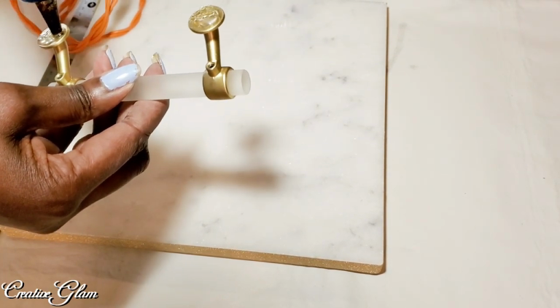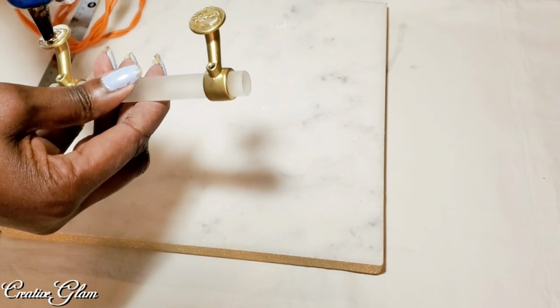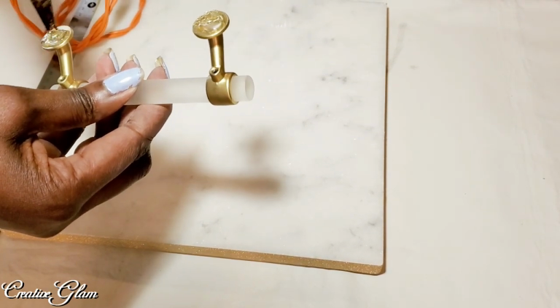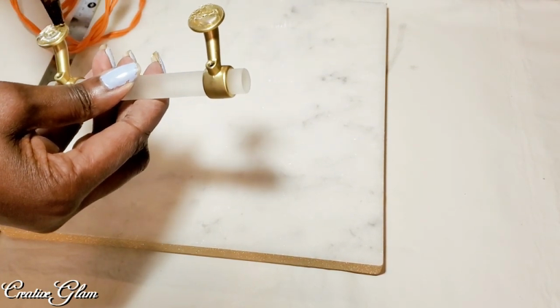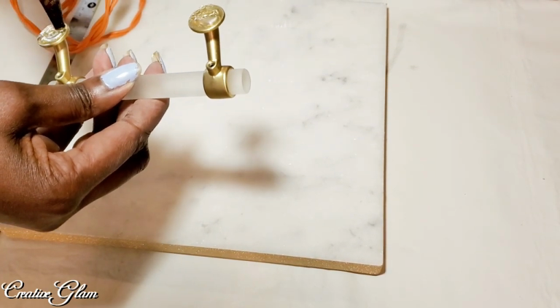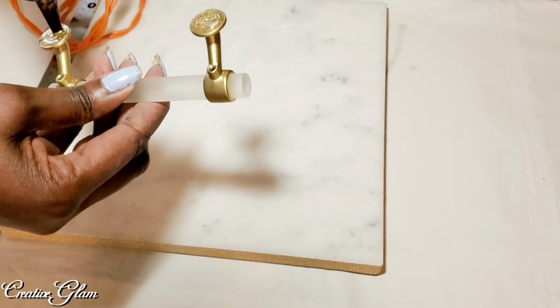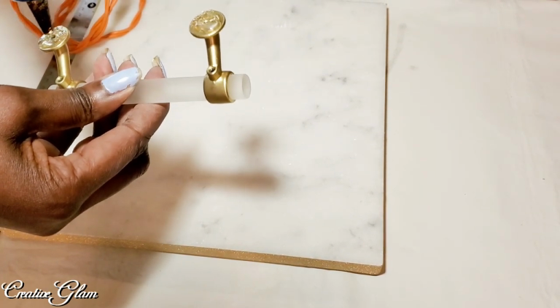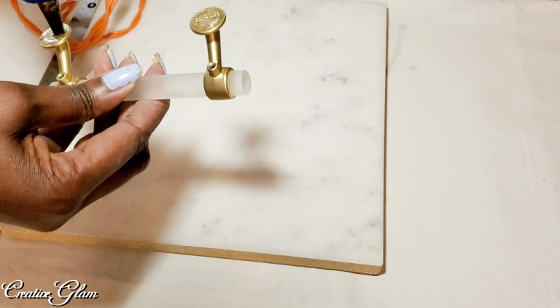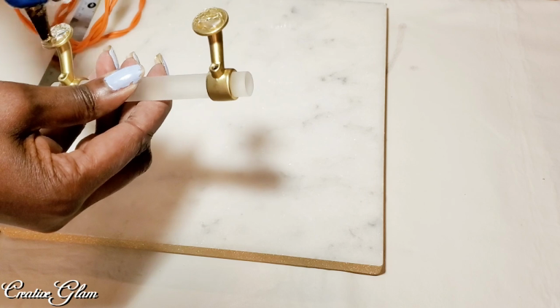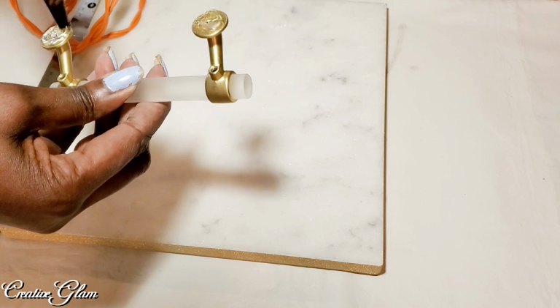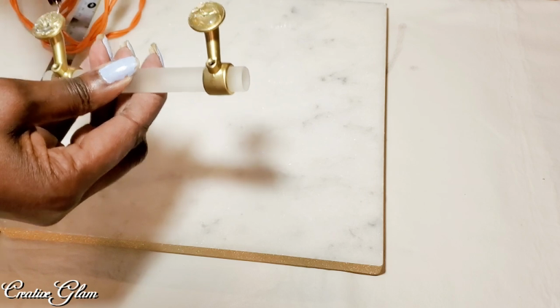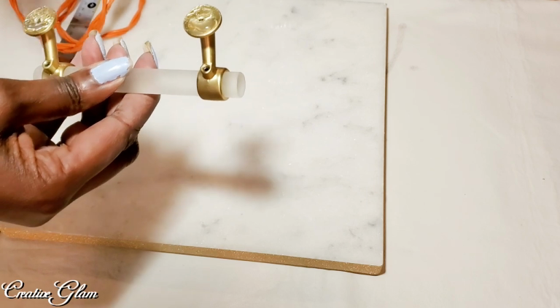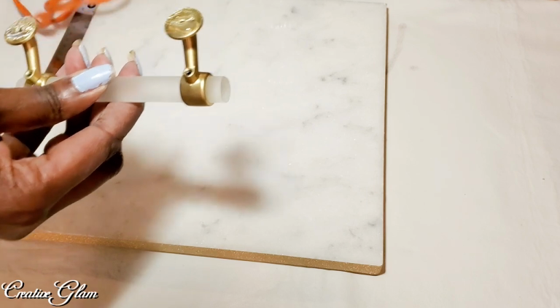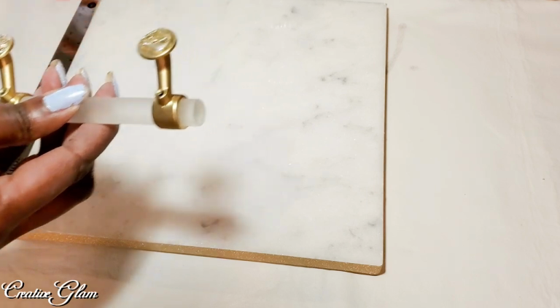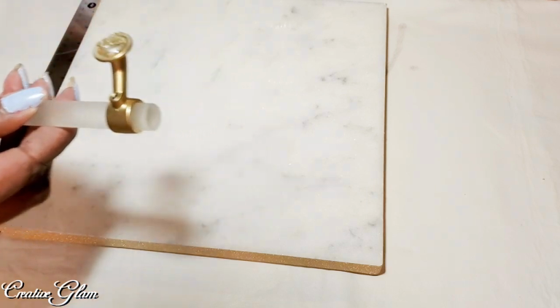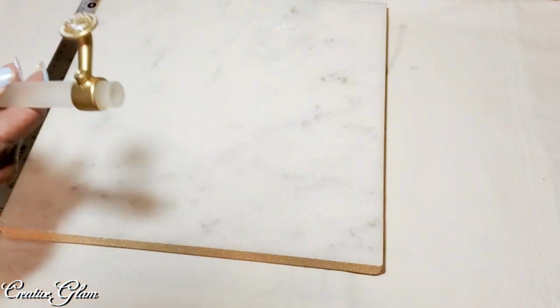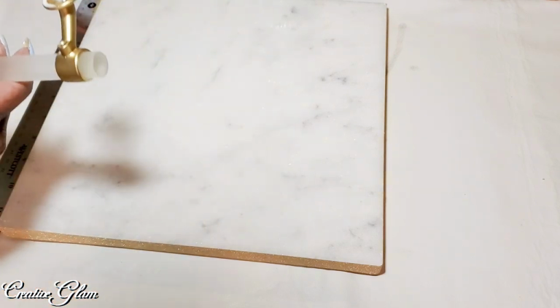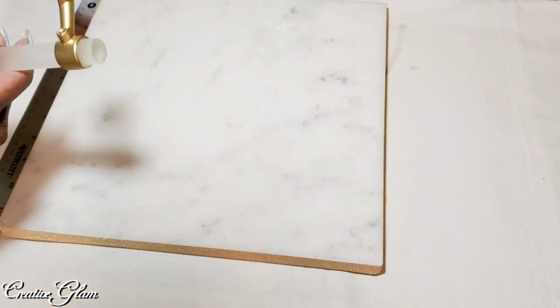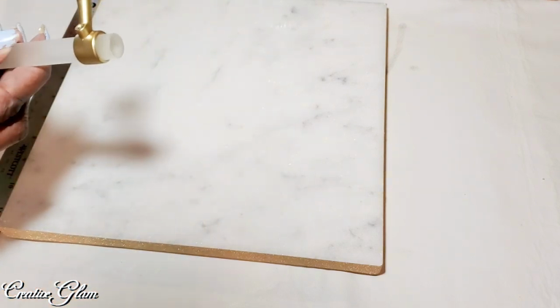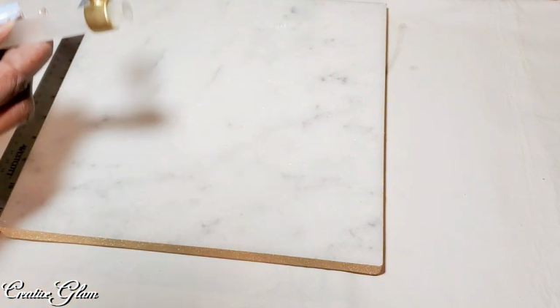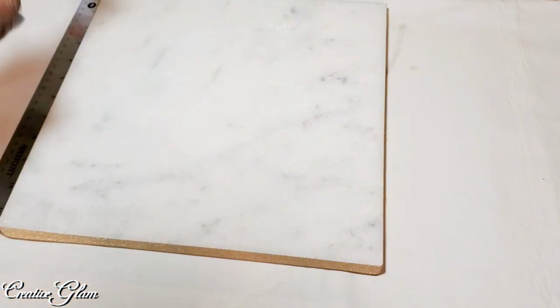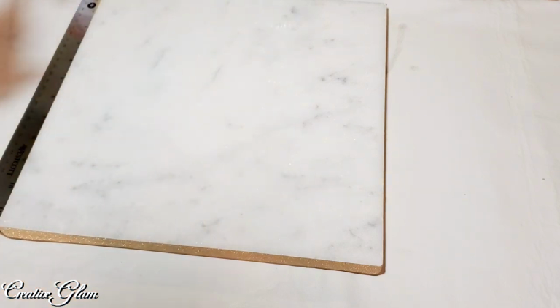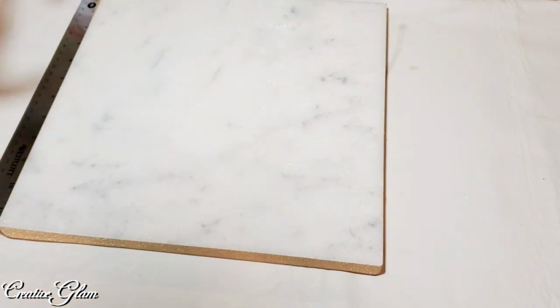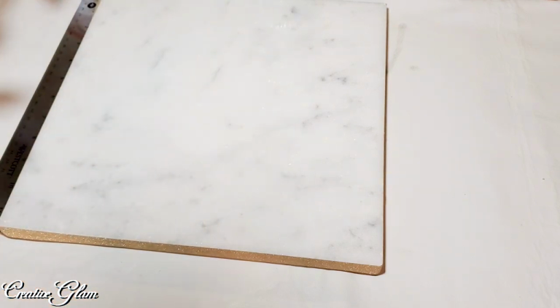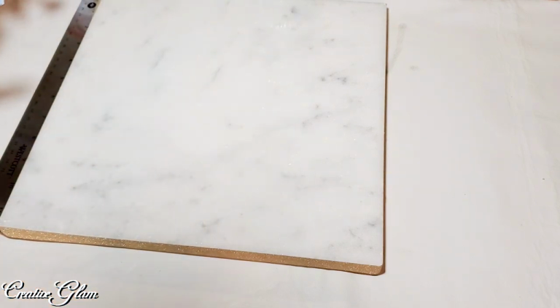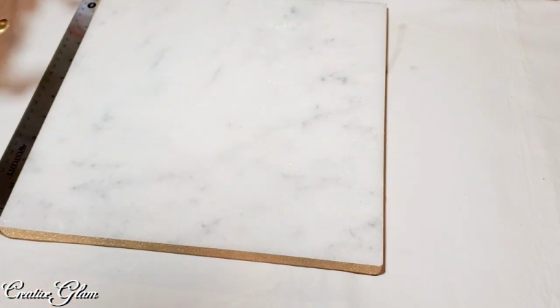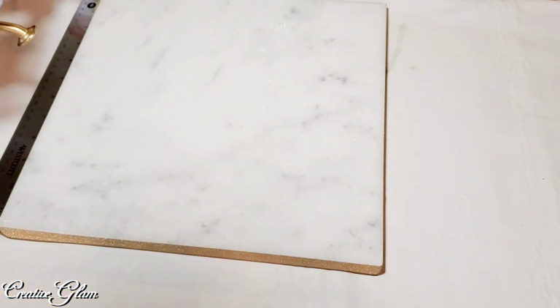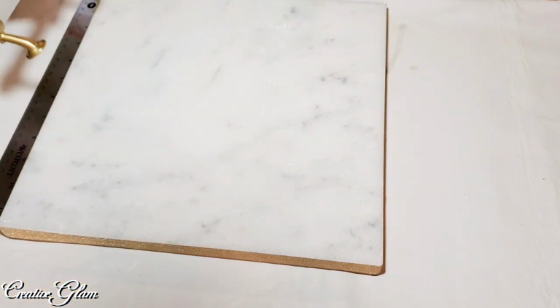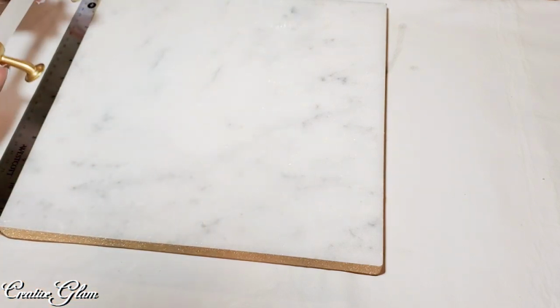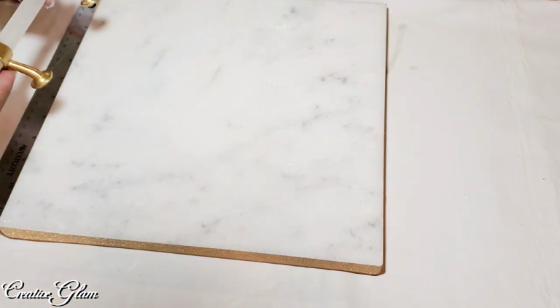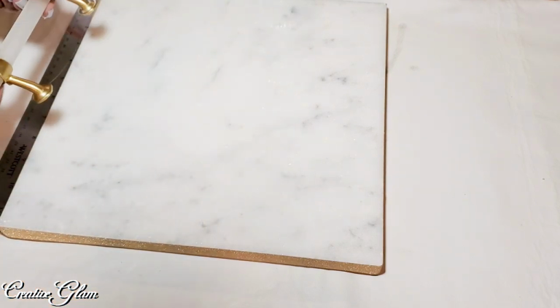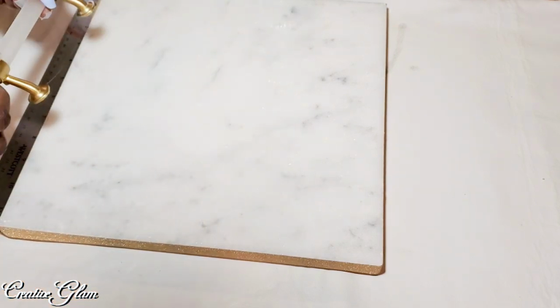Again, these handles are just decorative. I will not be lifting the tray by these at all.